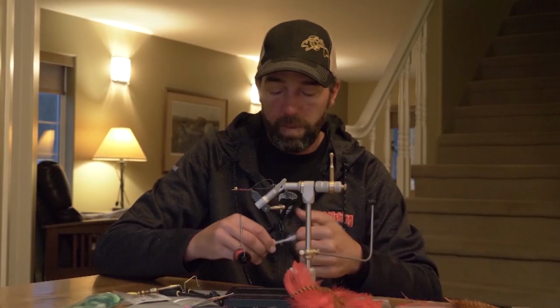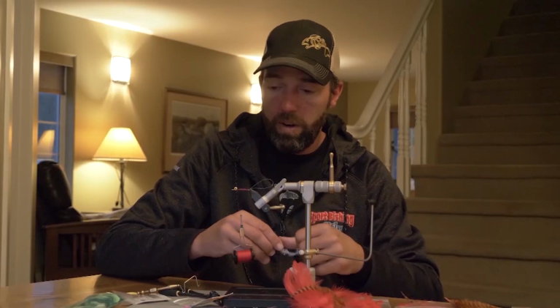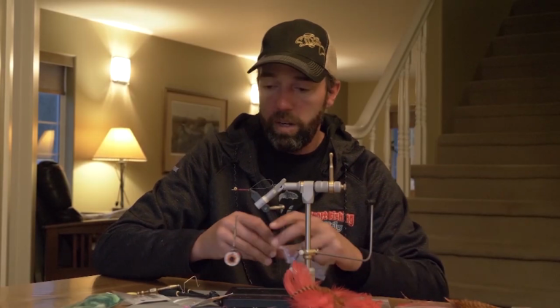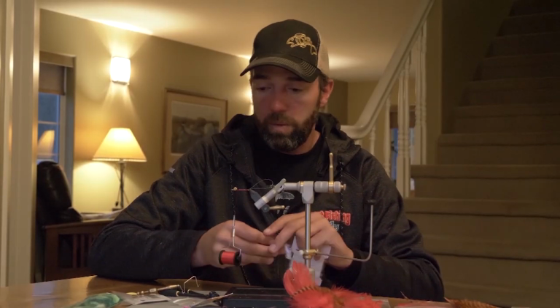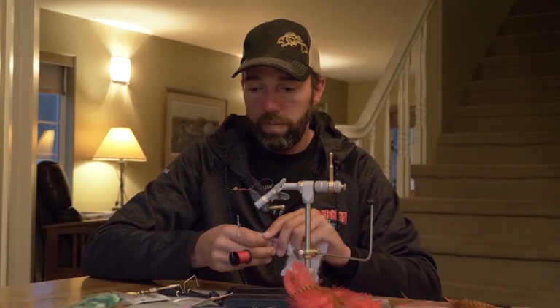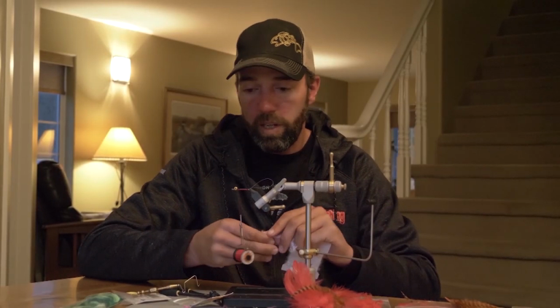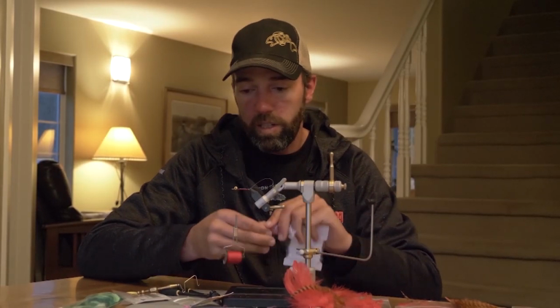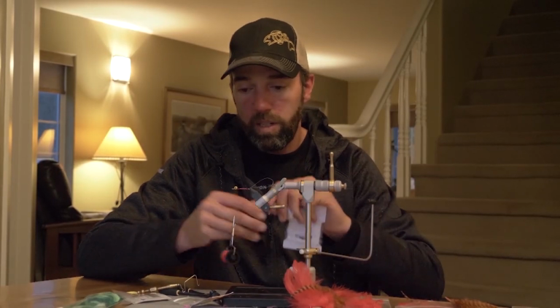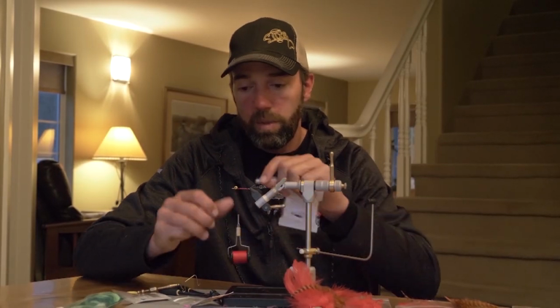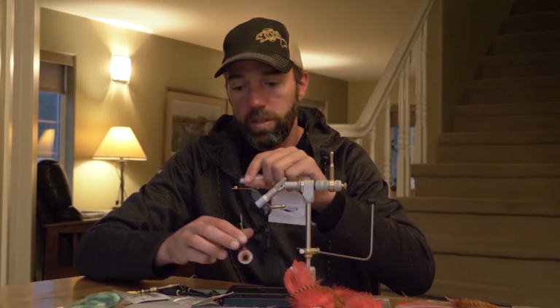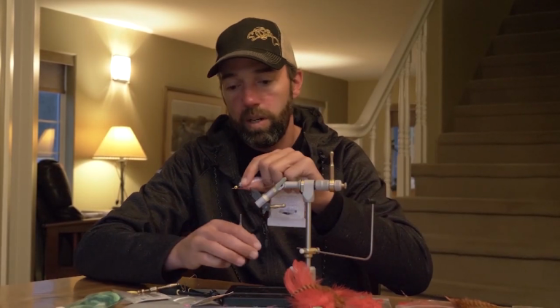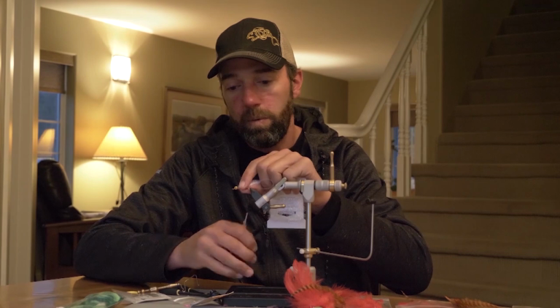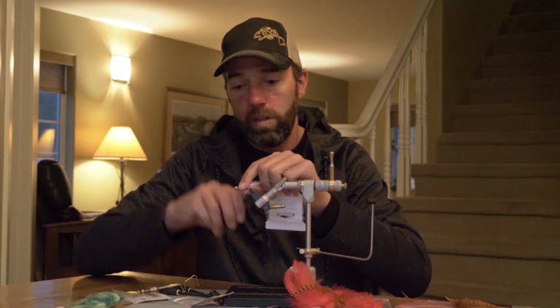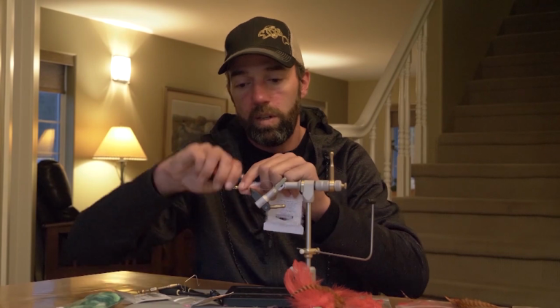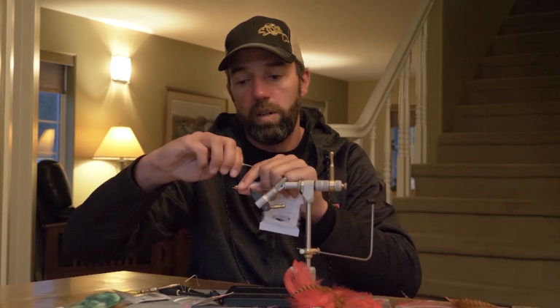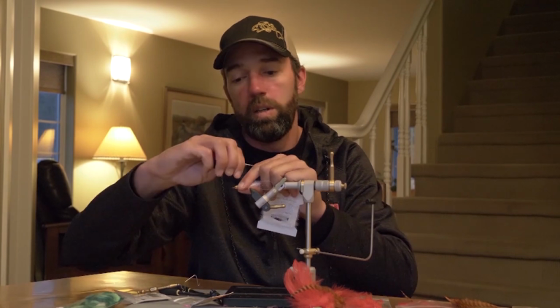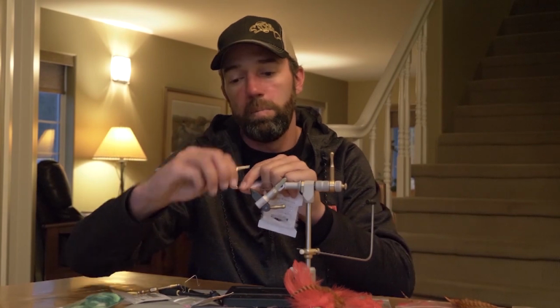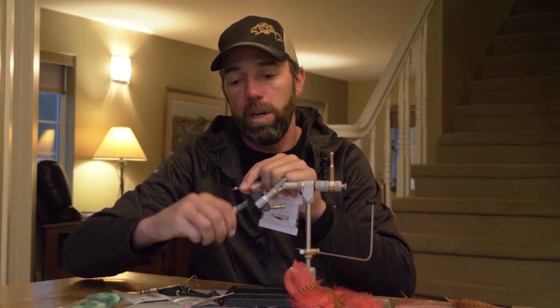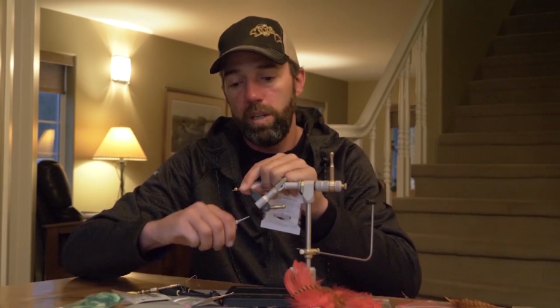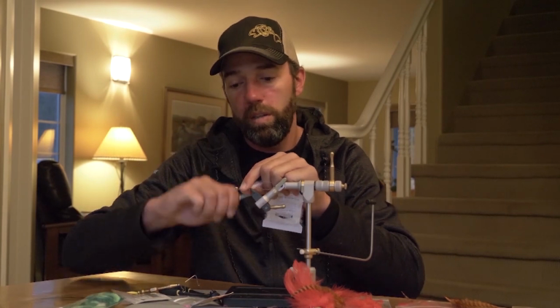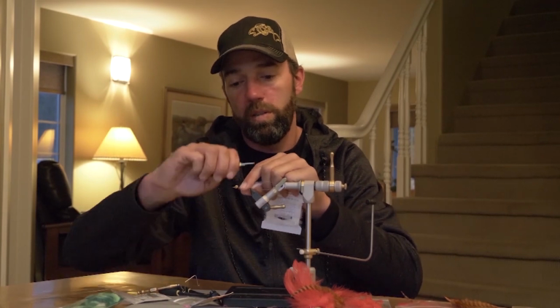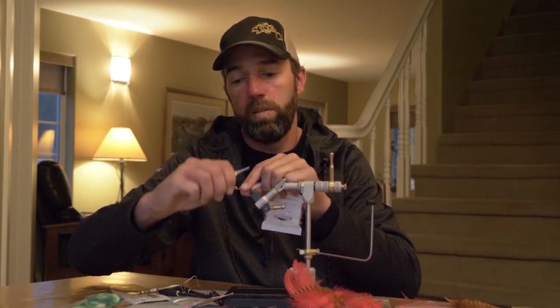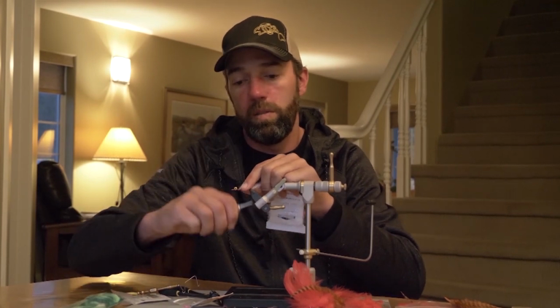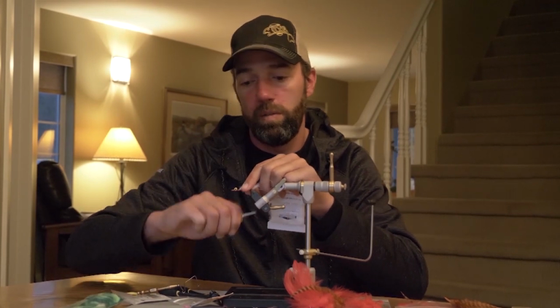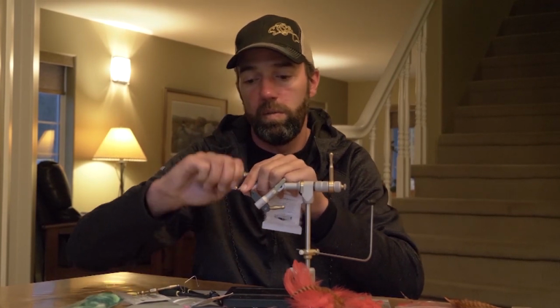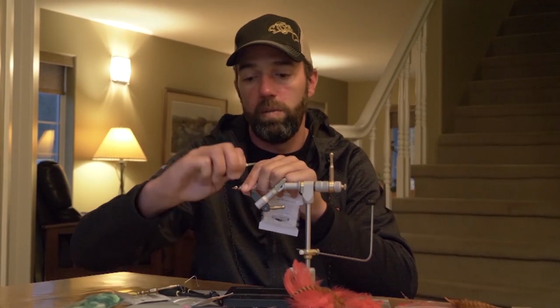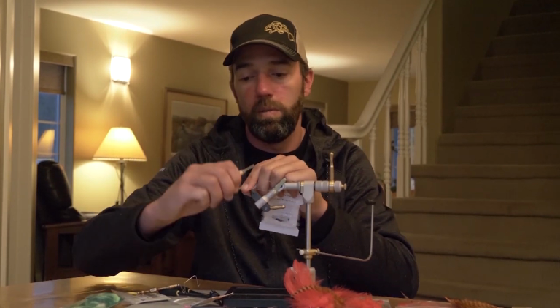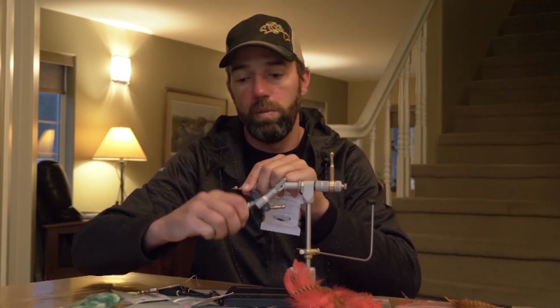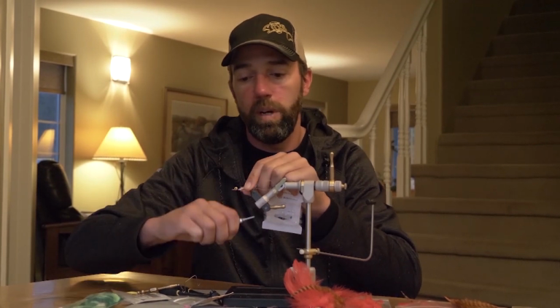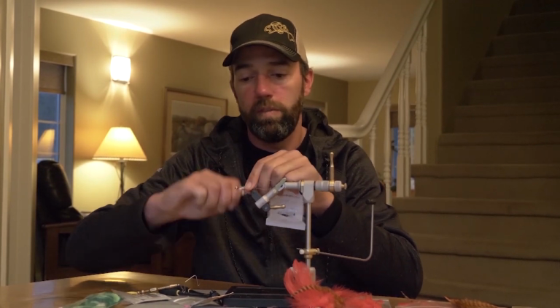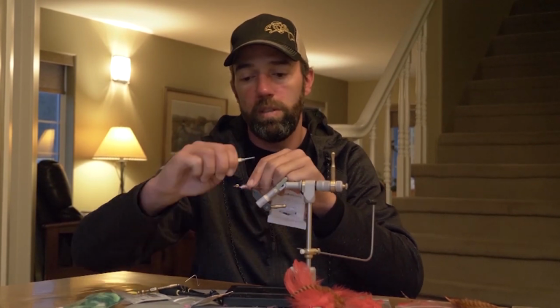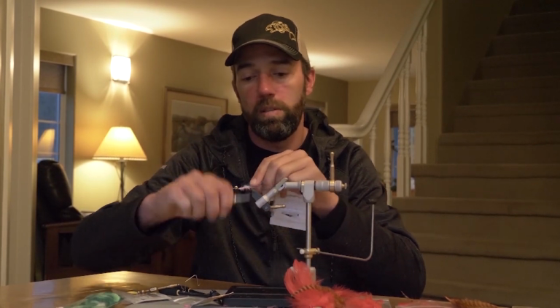Now that we have the eyes on, we can start with our body — white fritz.